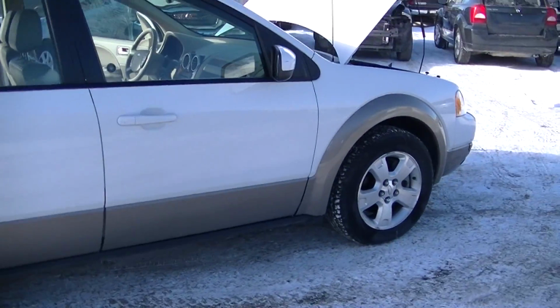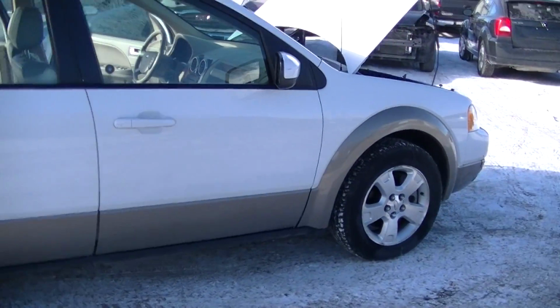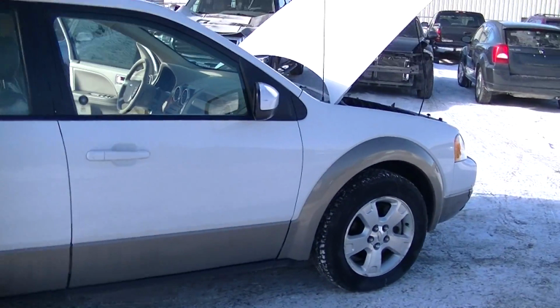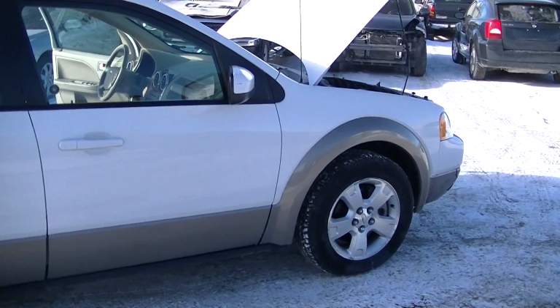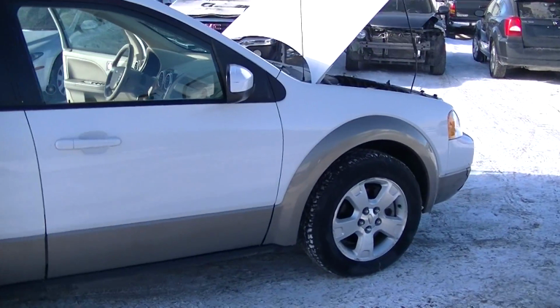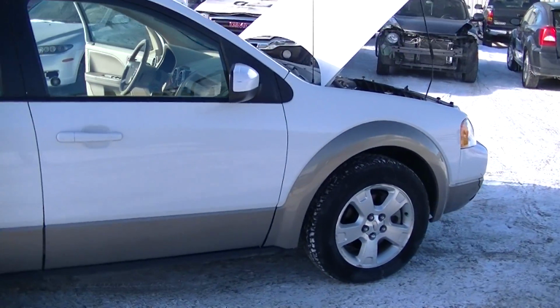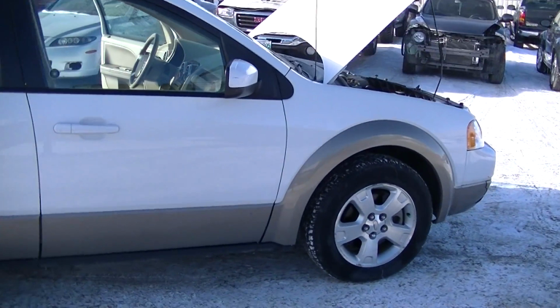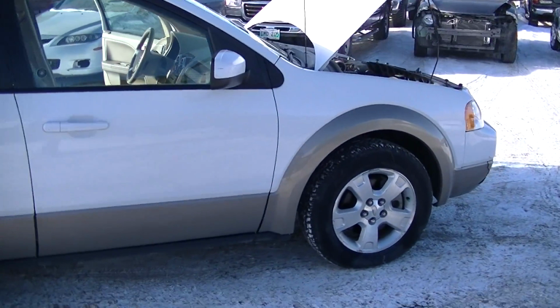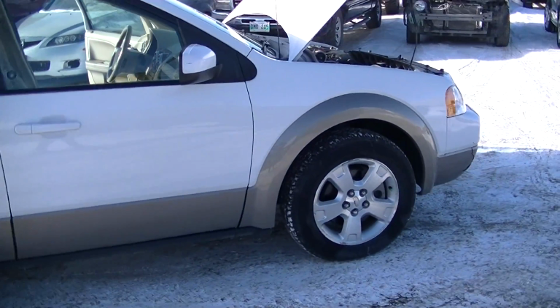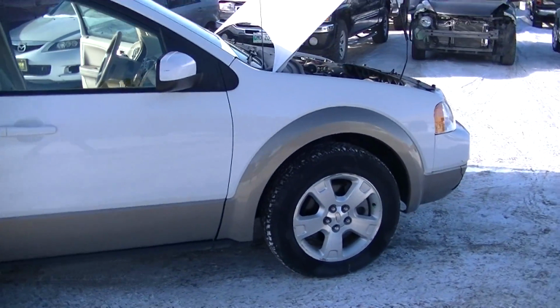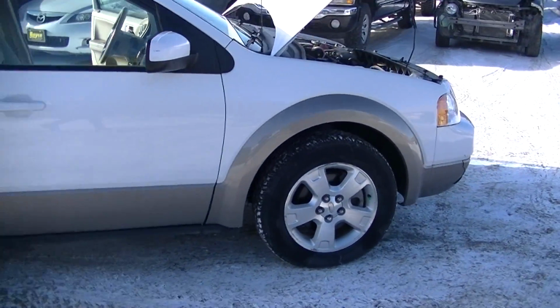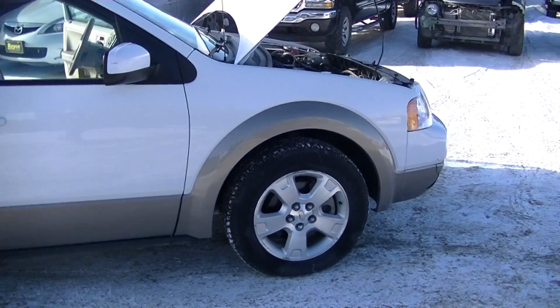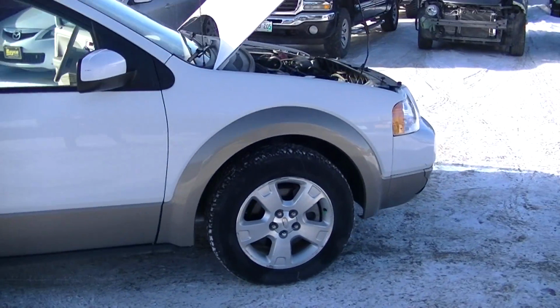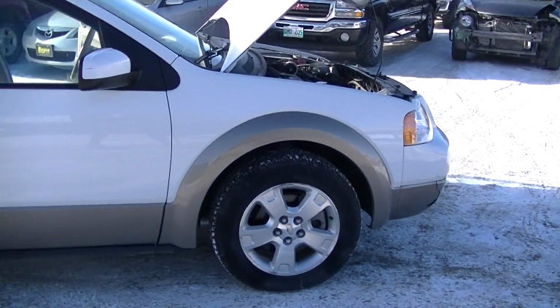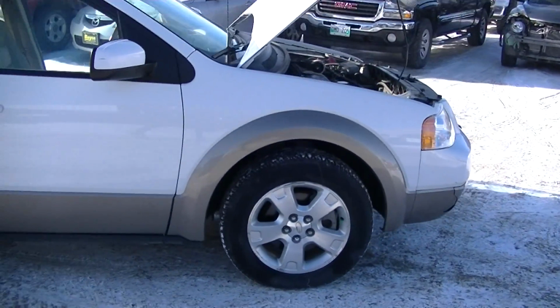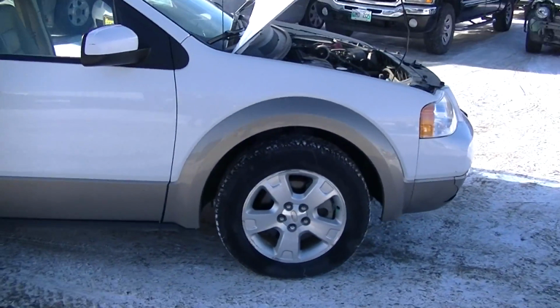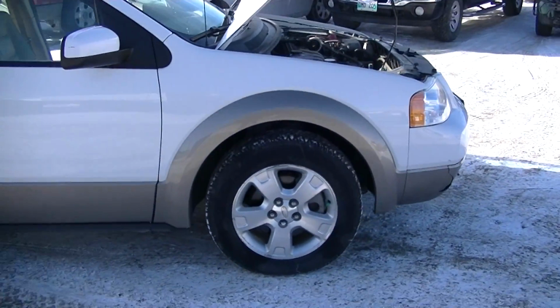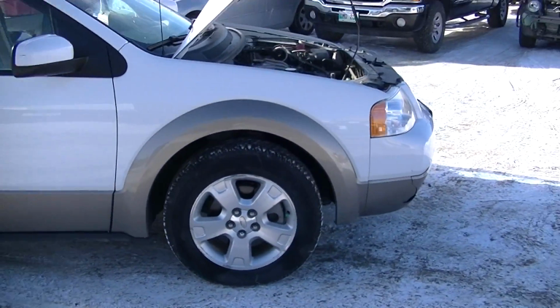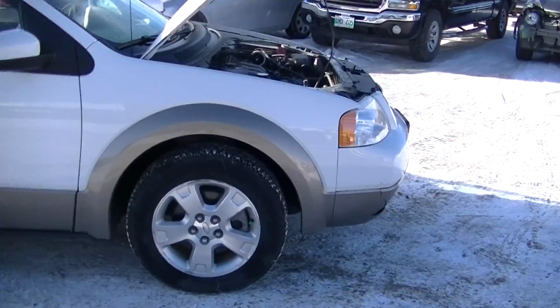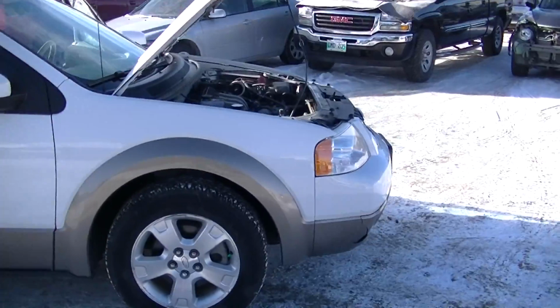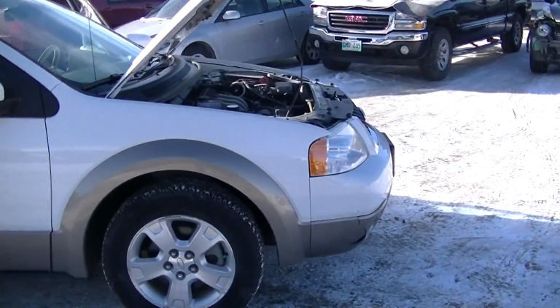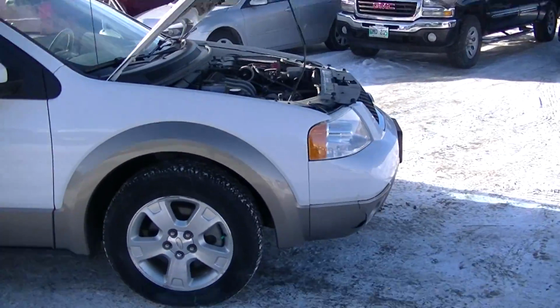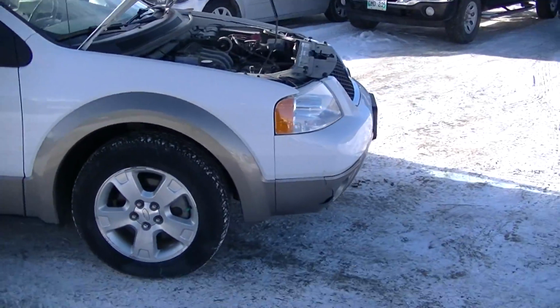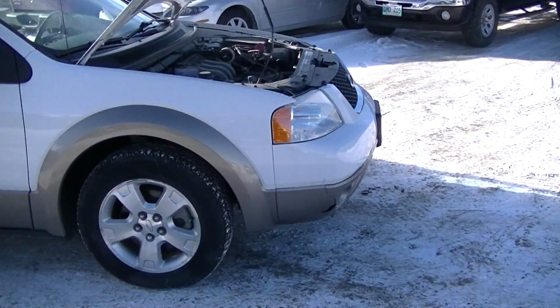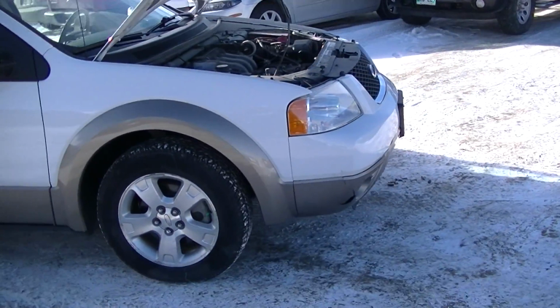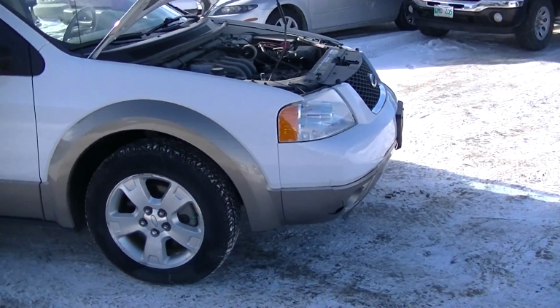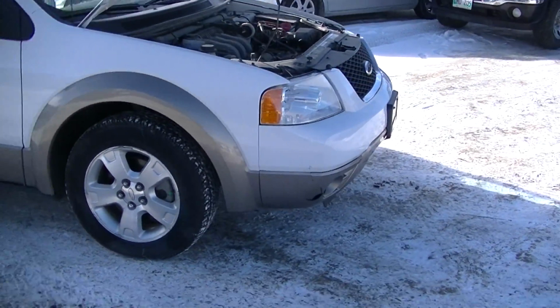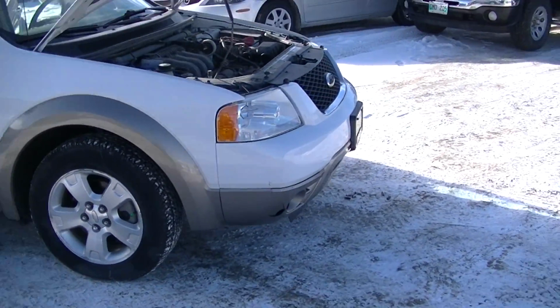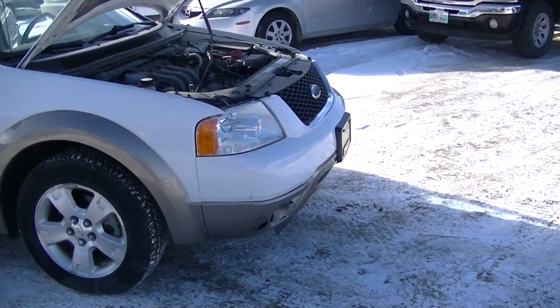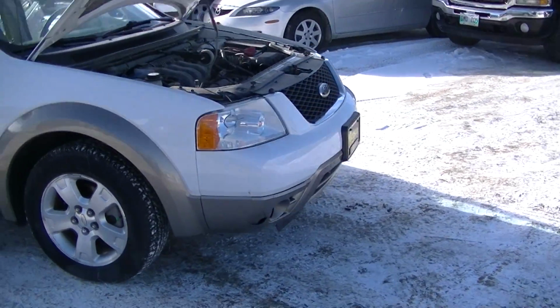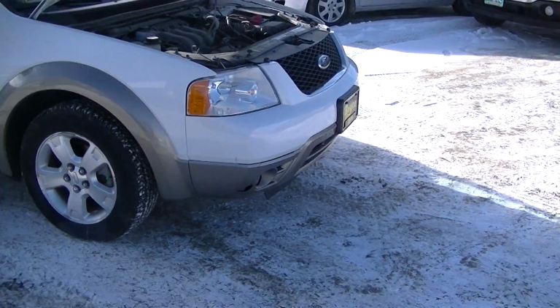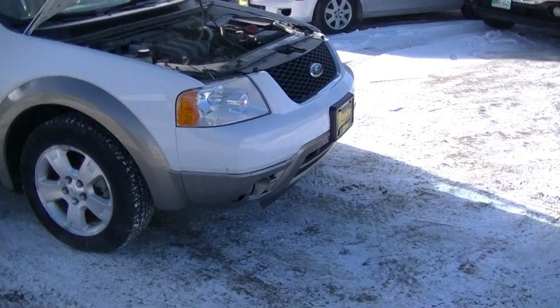Once again, this is a 2007 Ford Freestyle SEL 3.0L 6-cylinder engine.